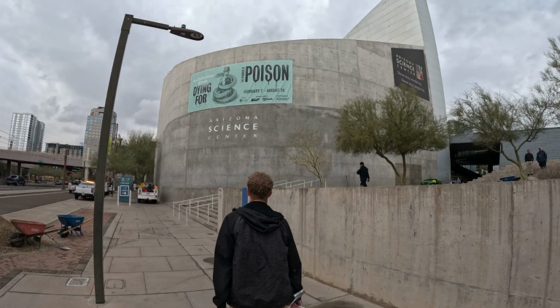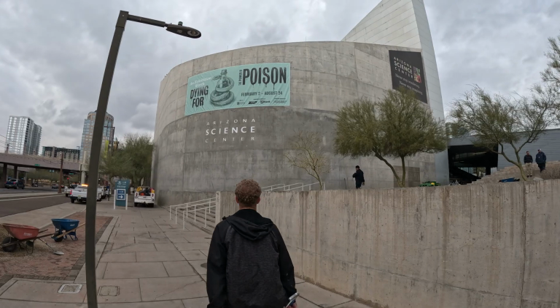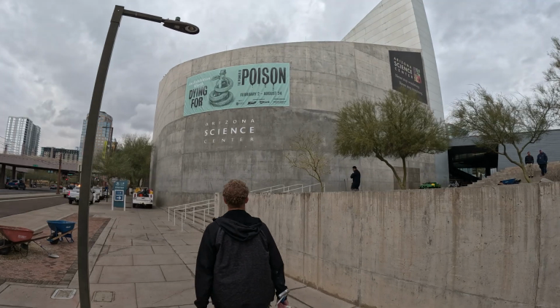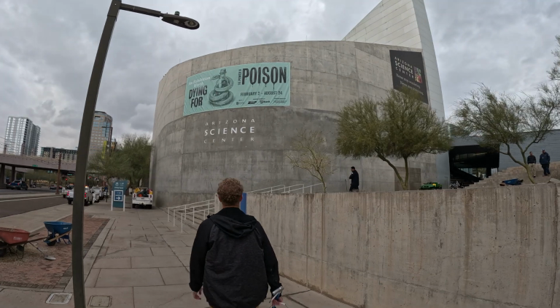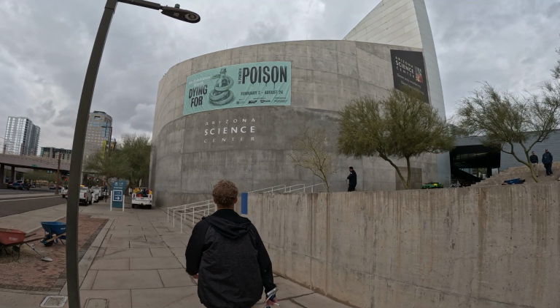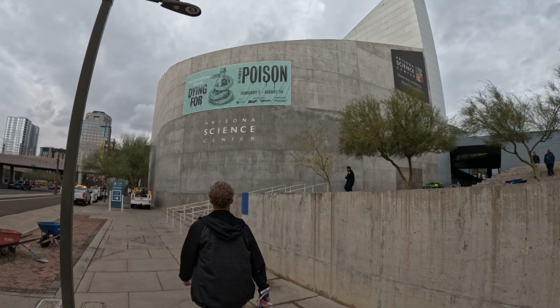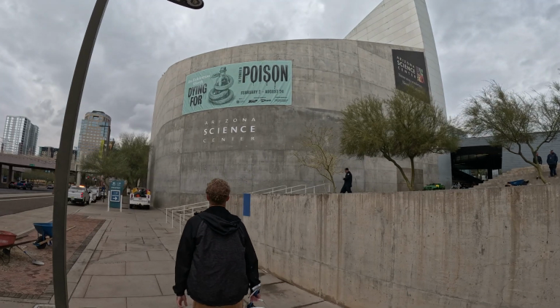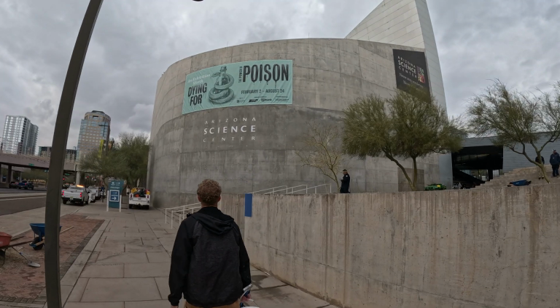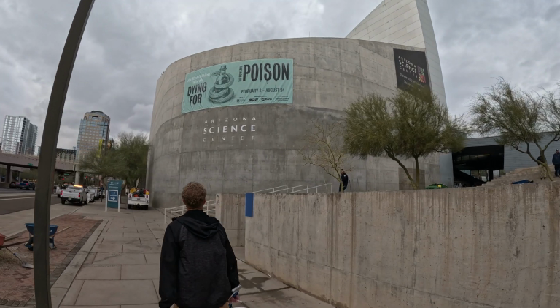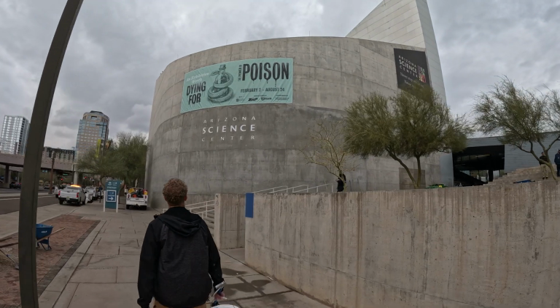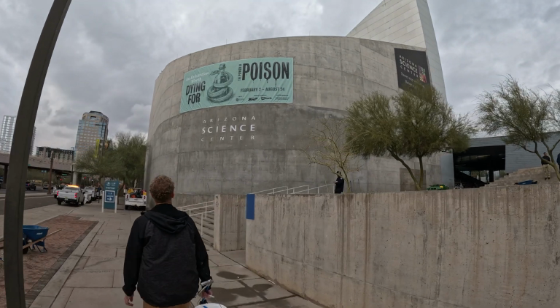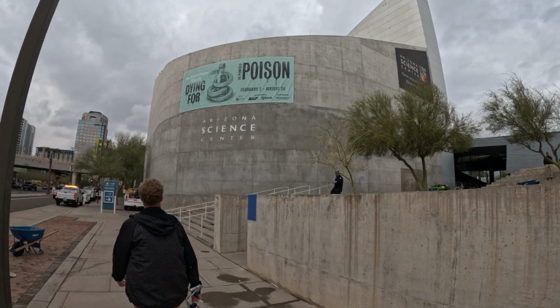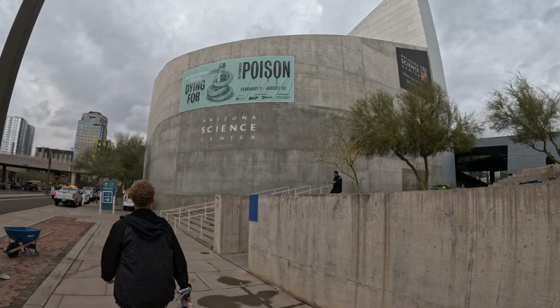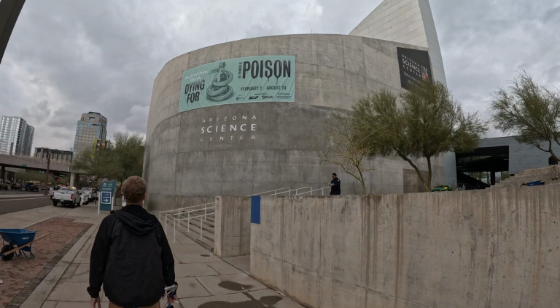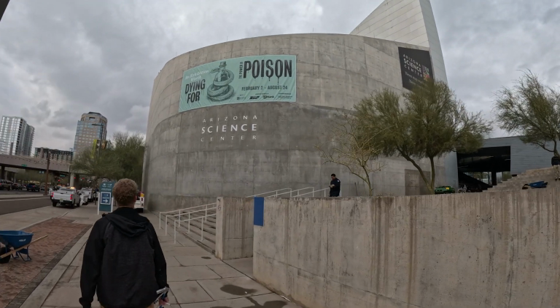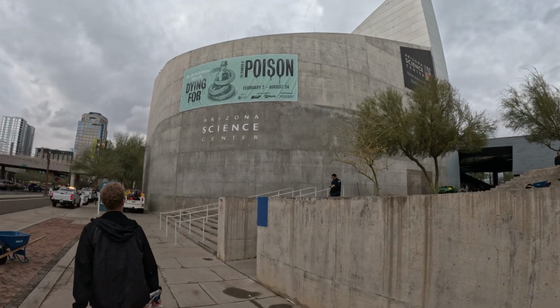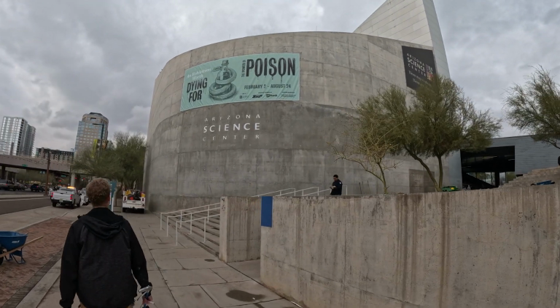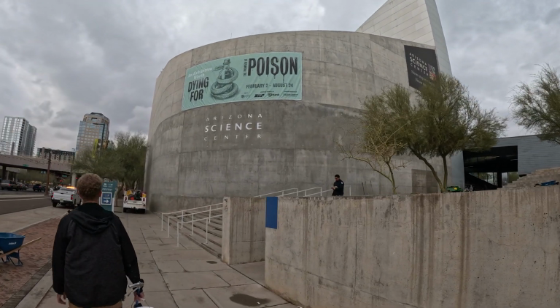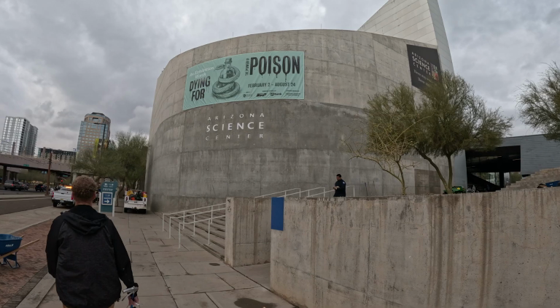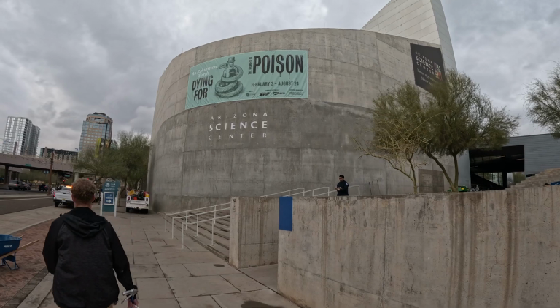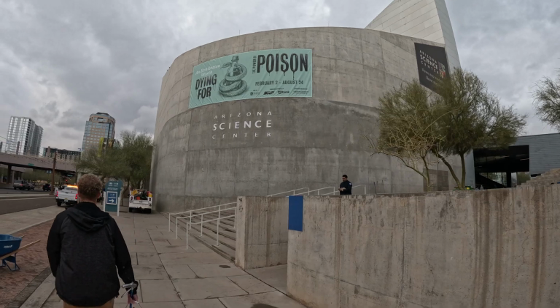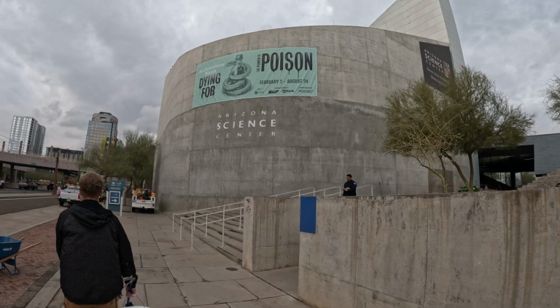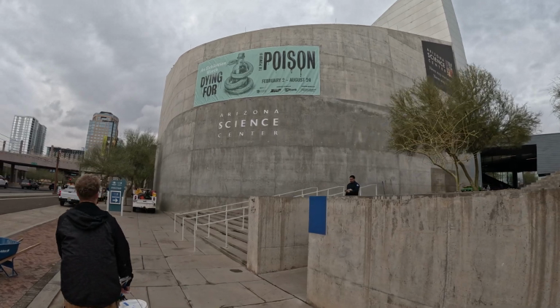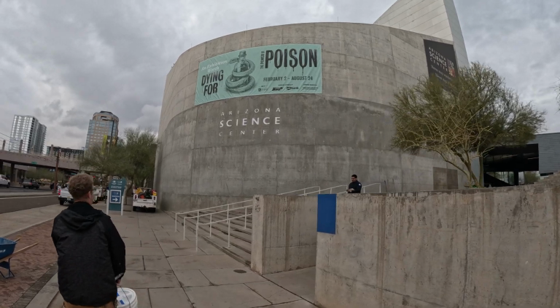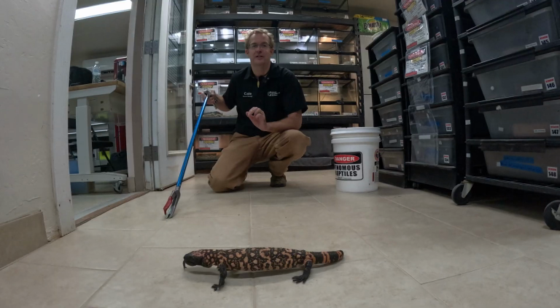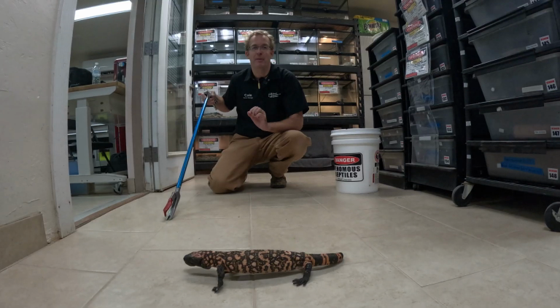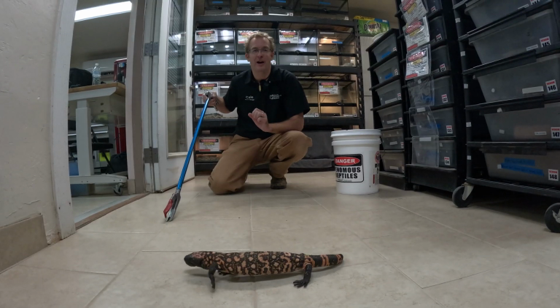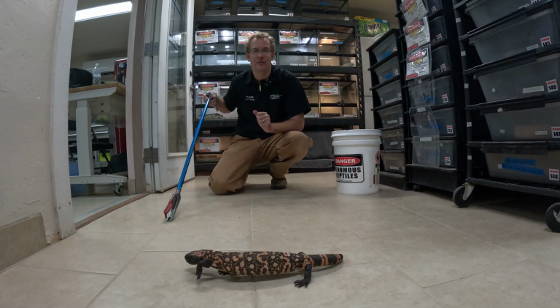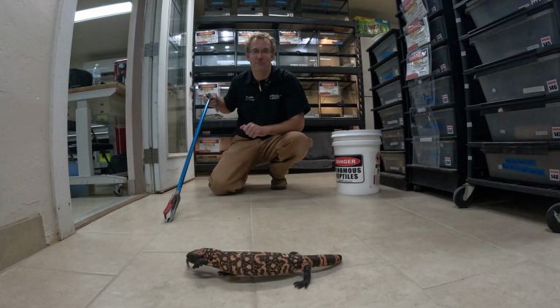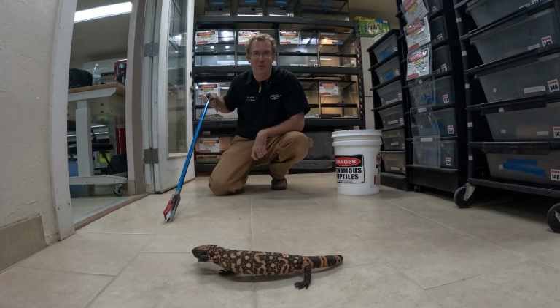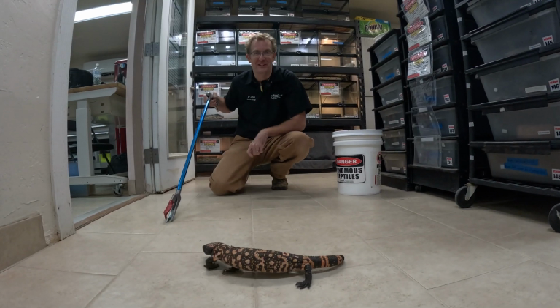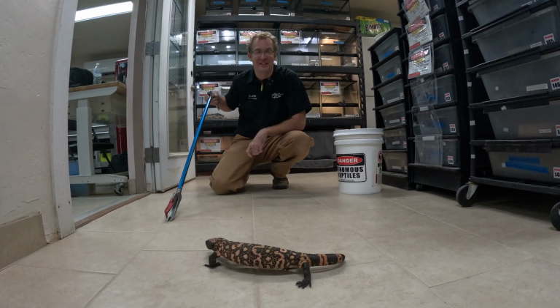So if you have time, check it out at the Arizona Science Center — The Power of Poison.